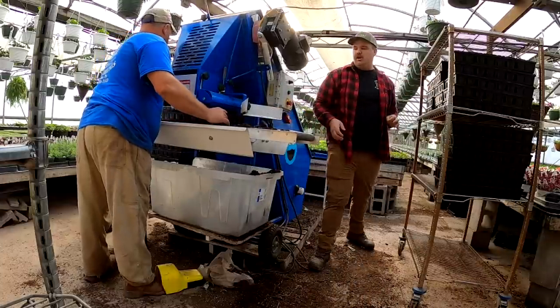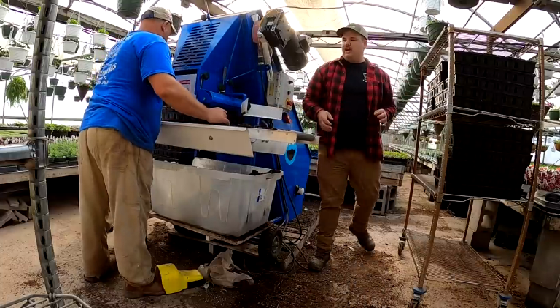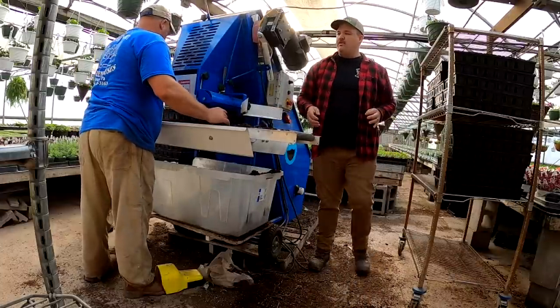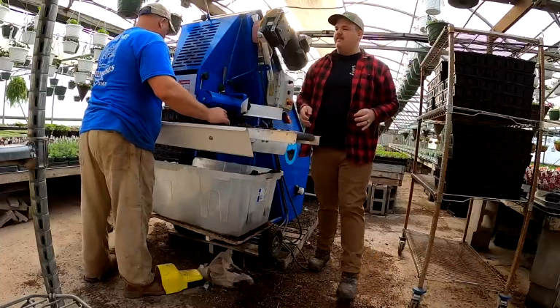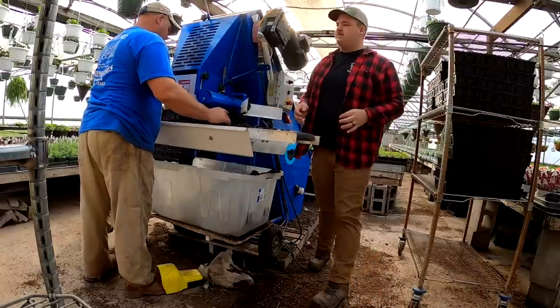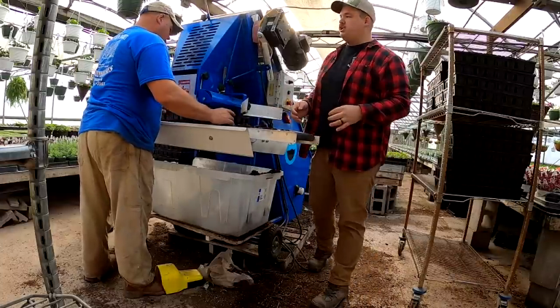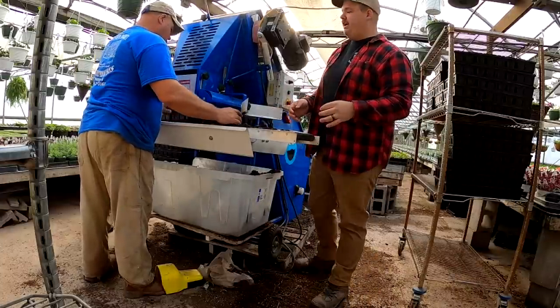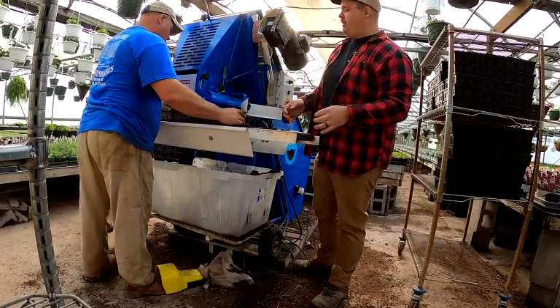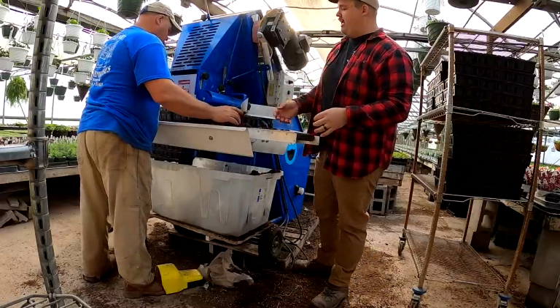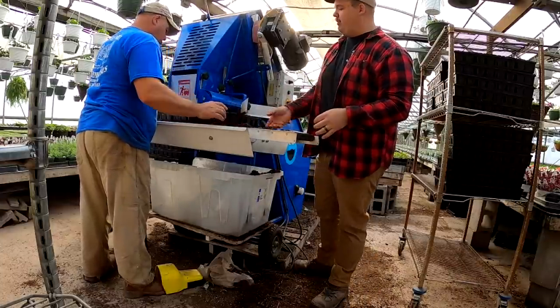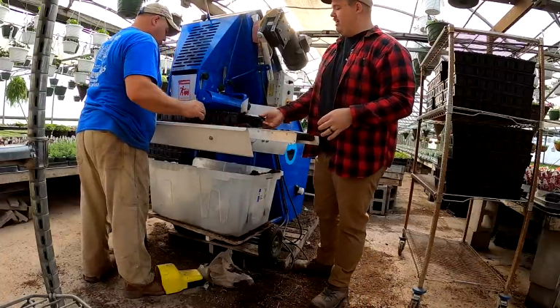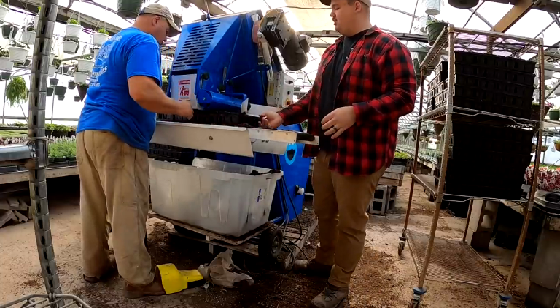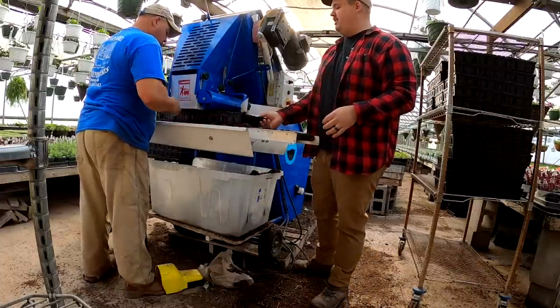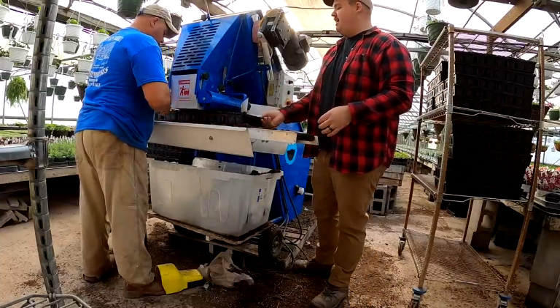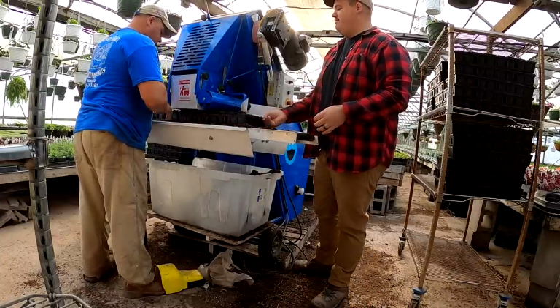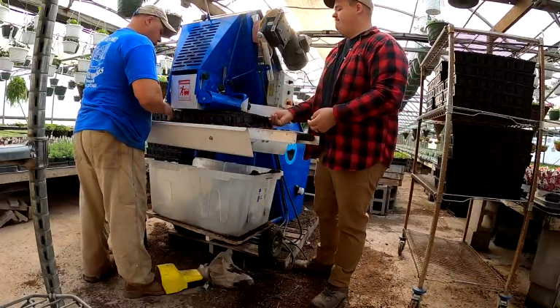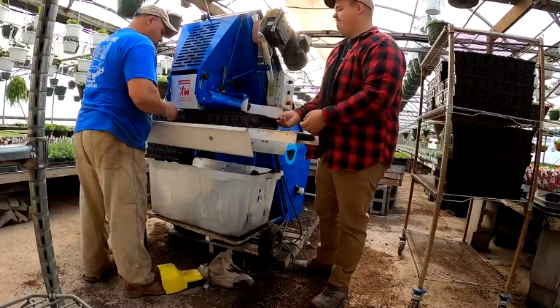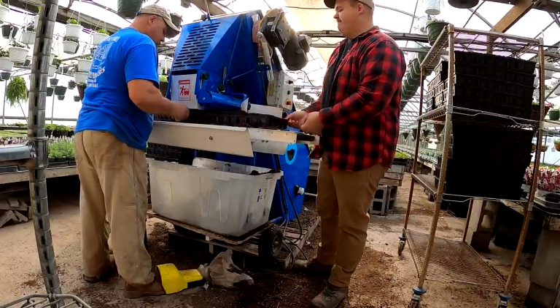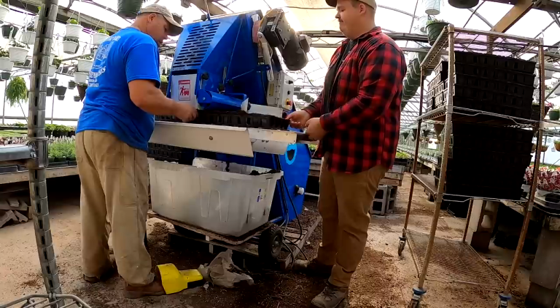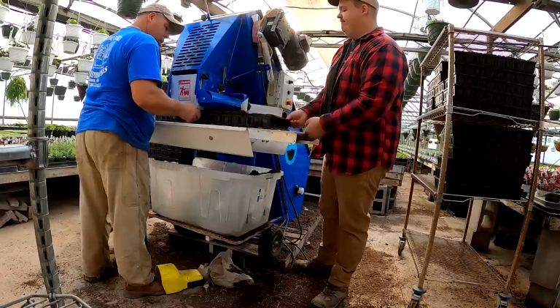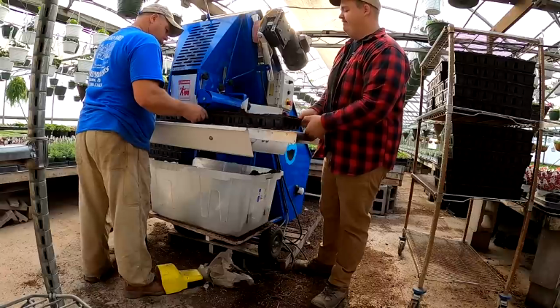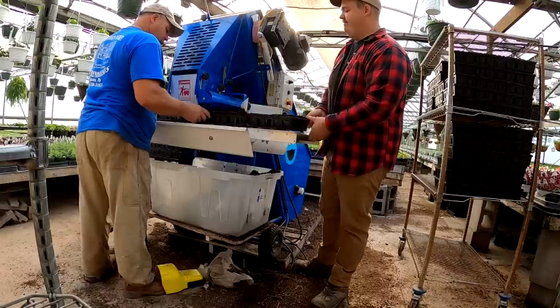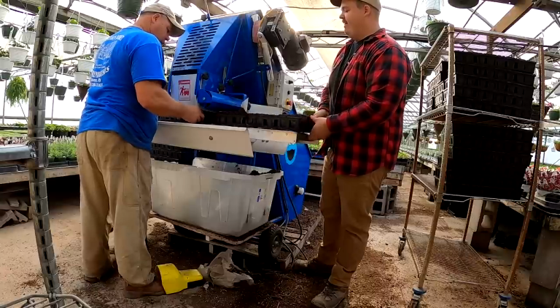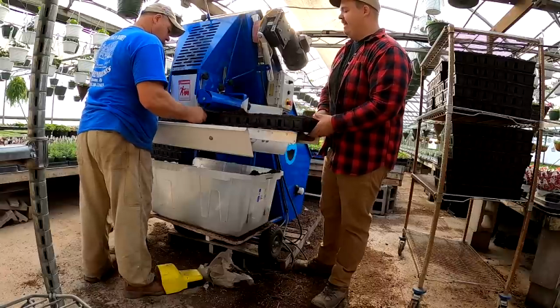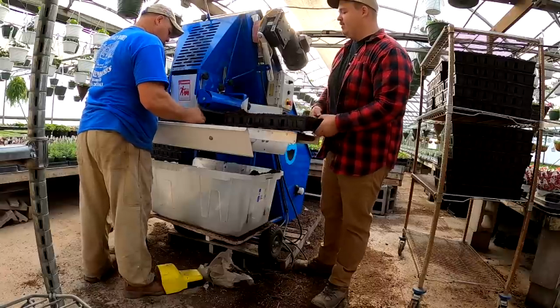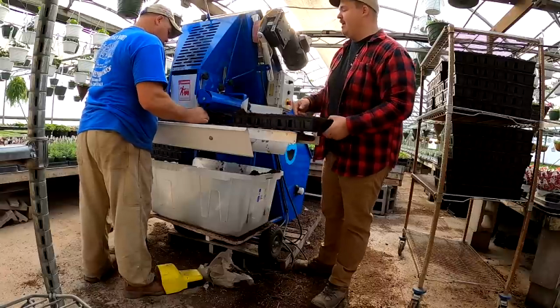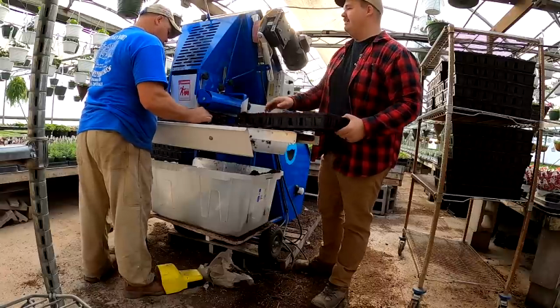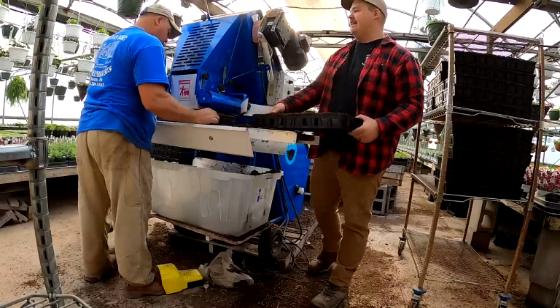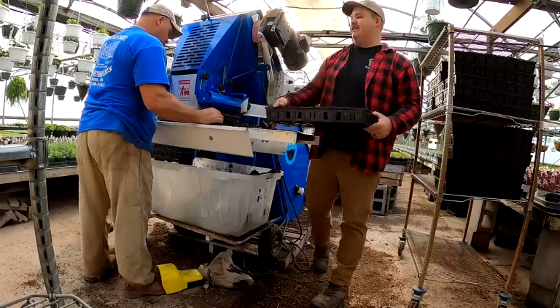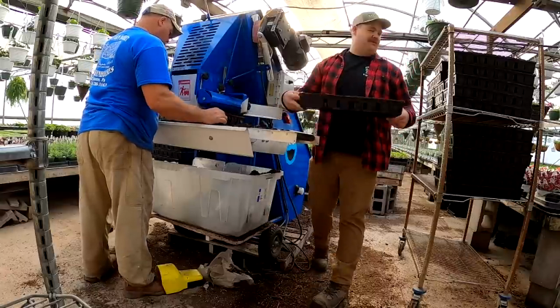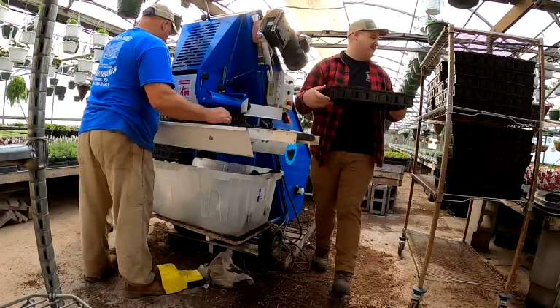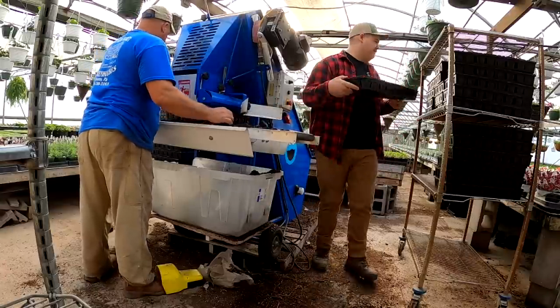You're pretty good at running this machine — you're like a professional, you know that? That's where I learned how to do it, from you.